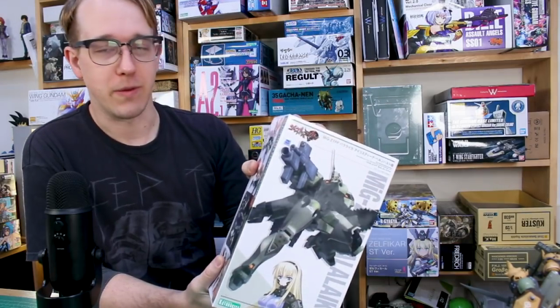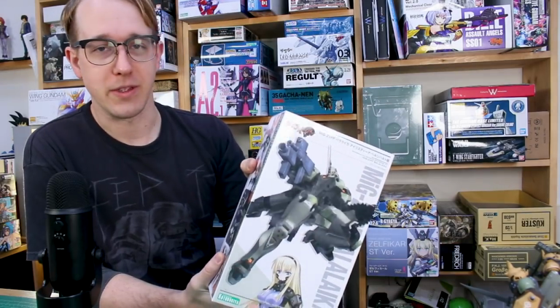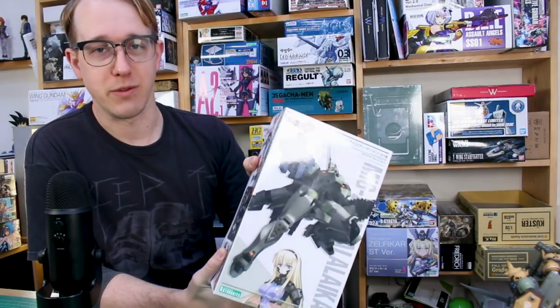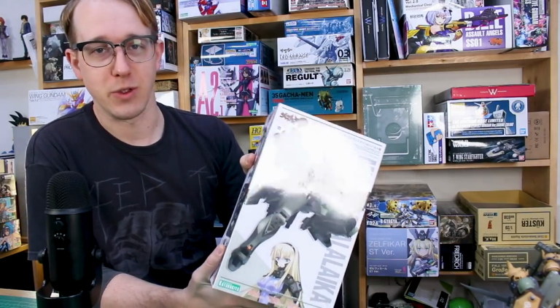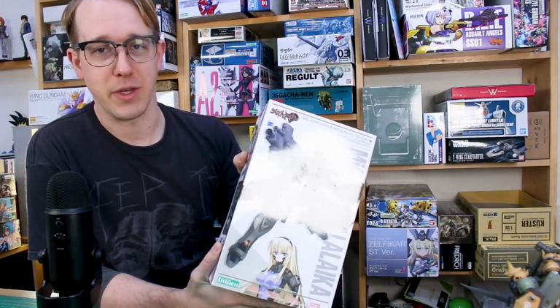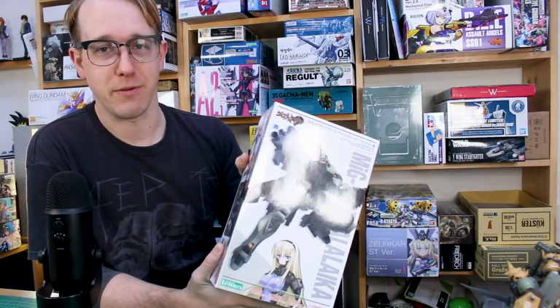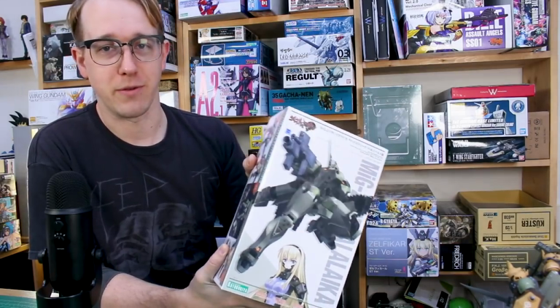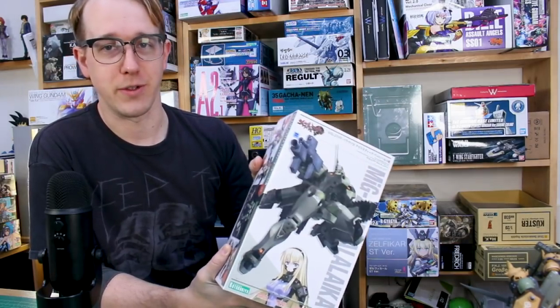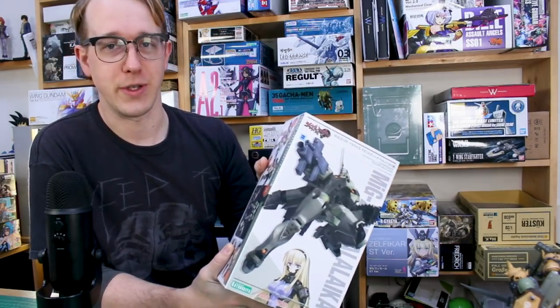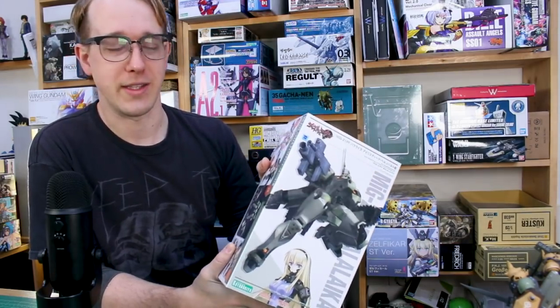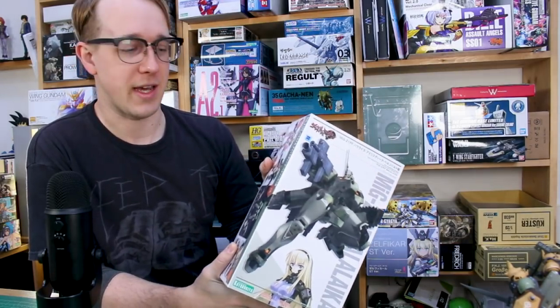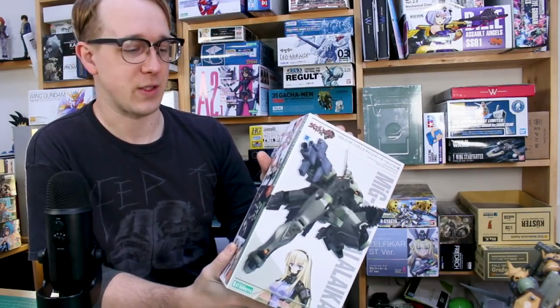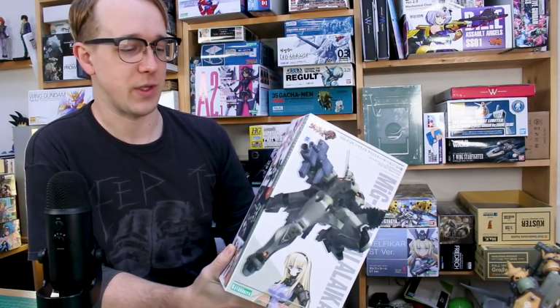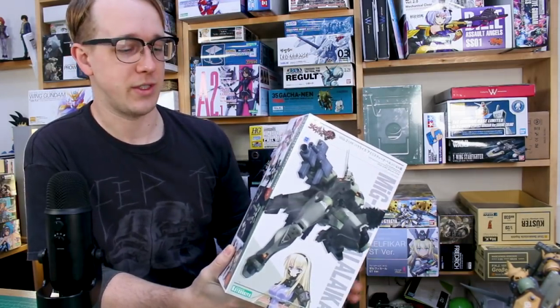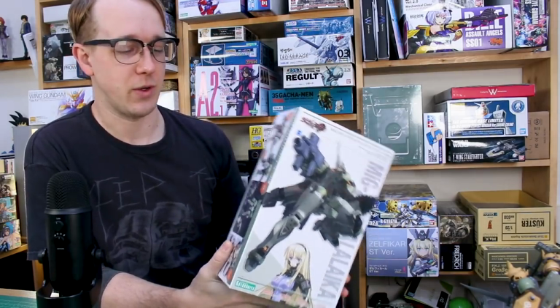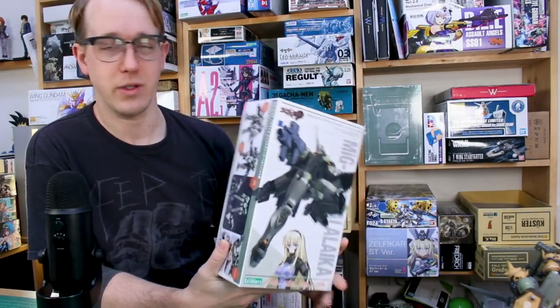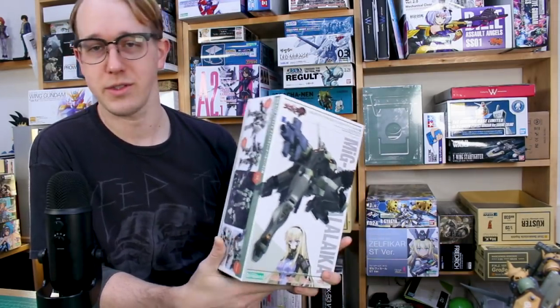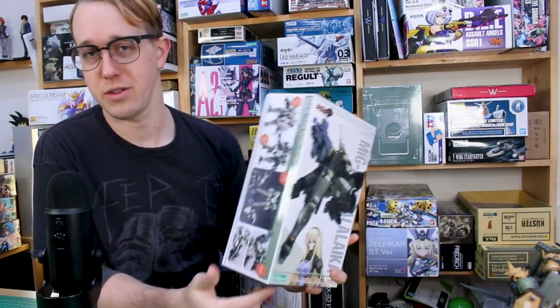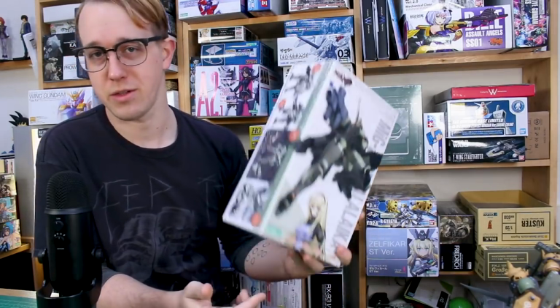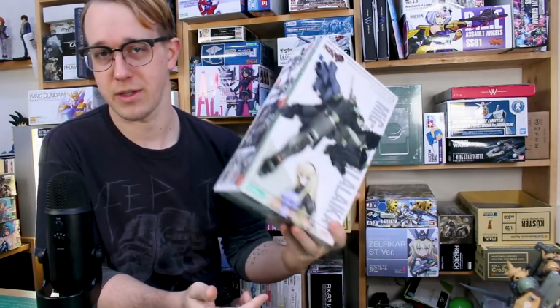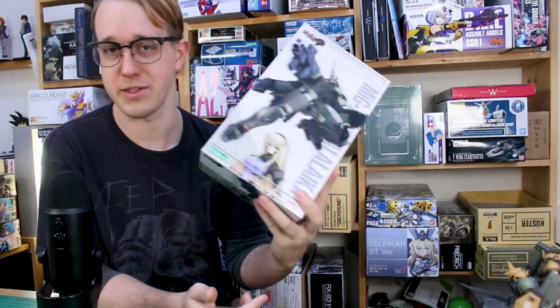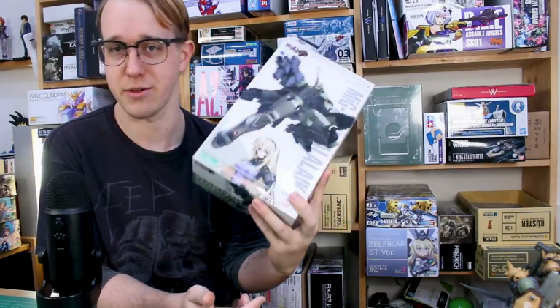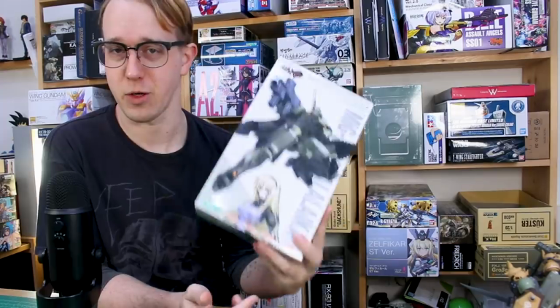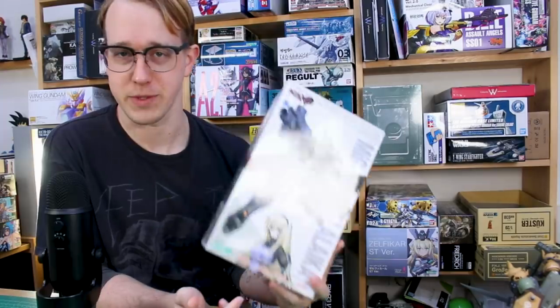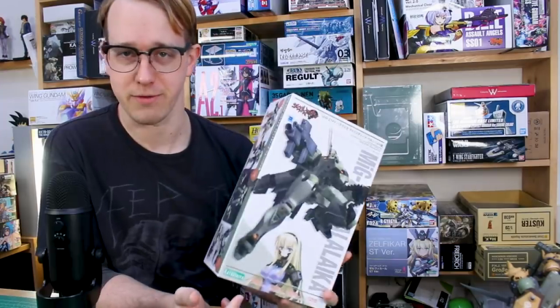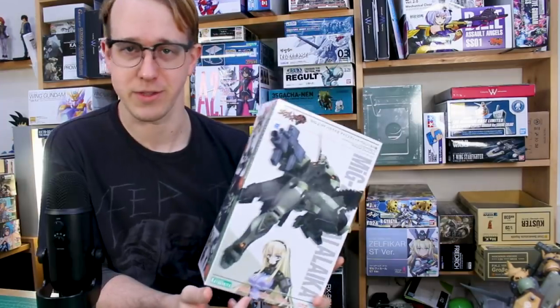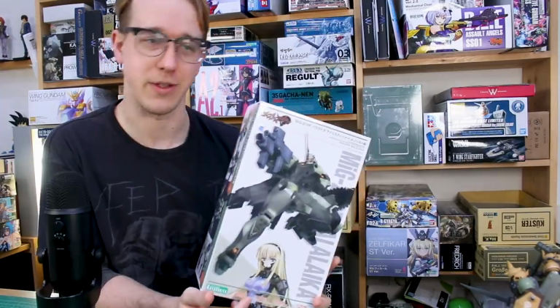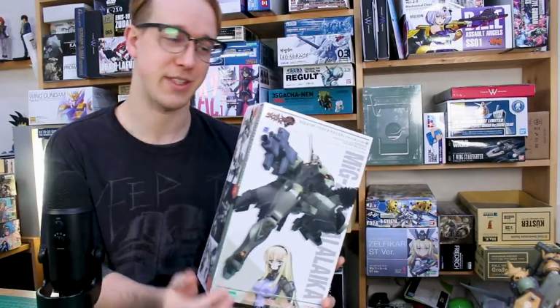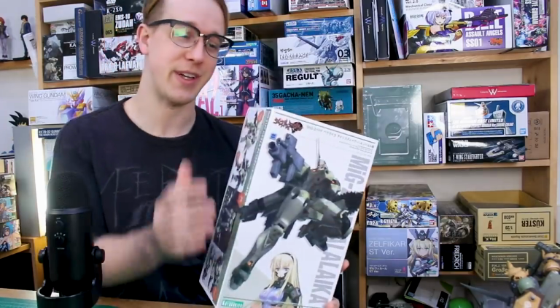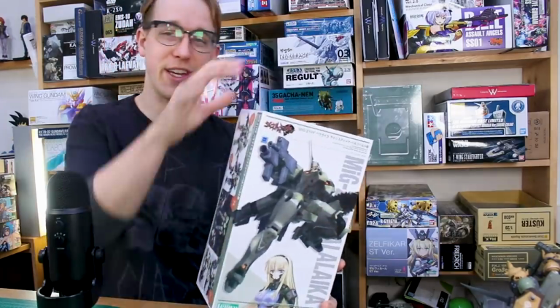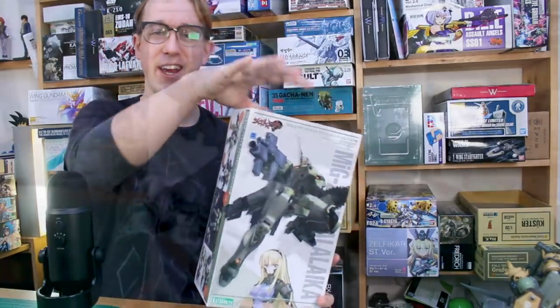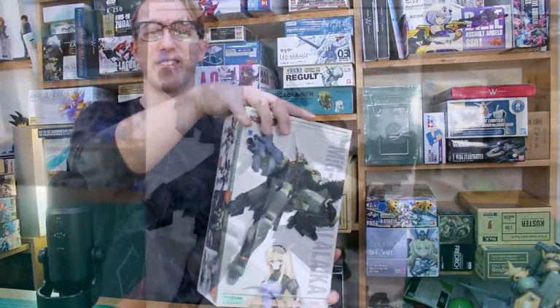For those of you who are fans of Muv-Luv and maybe didn't know there were kits of them, or for those of you who may be interested in these kits but haven't seen too much about them, hopefully this review will be helpful. So let's go ahead and check it out.